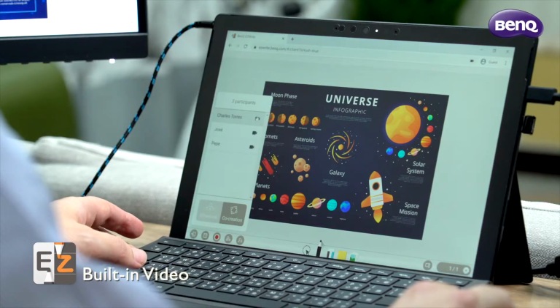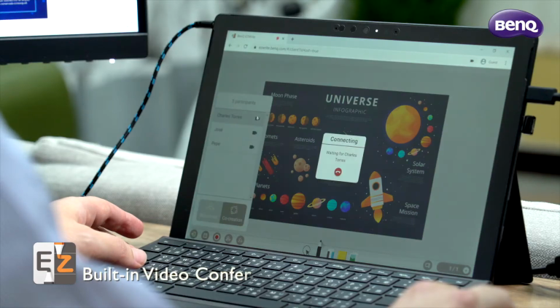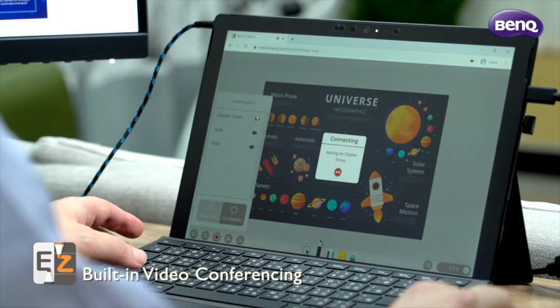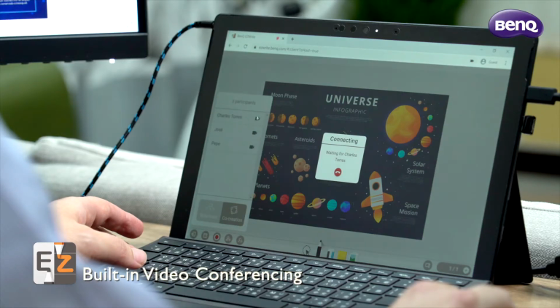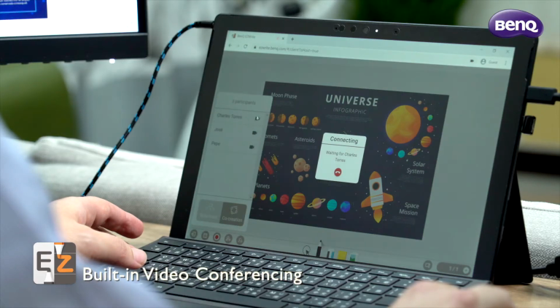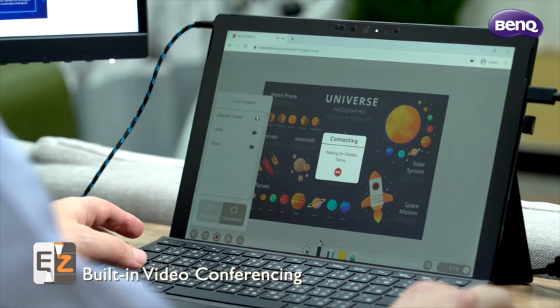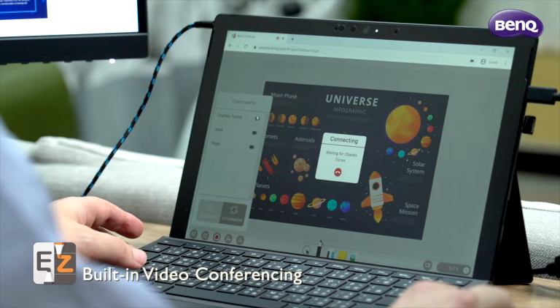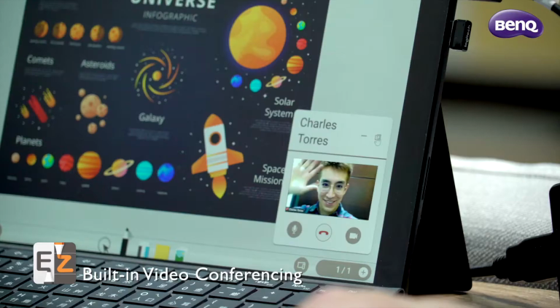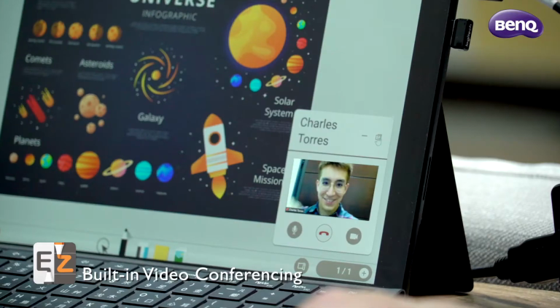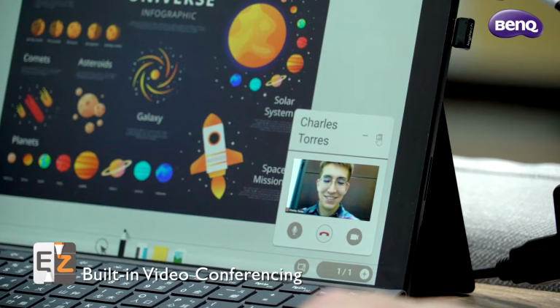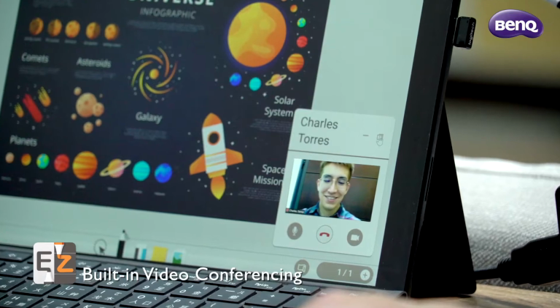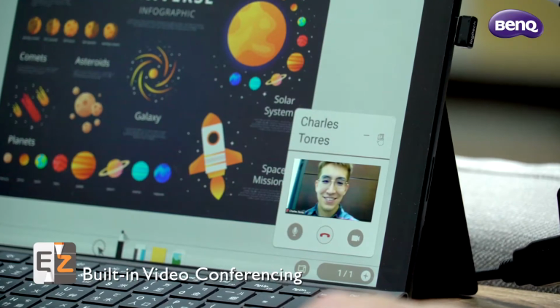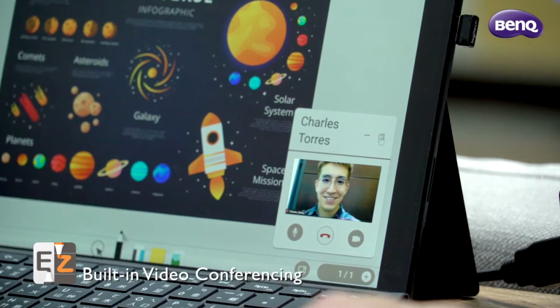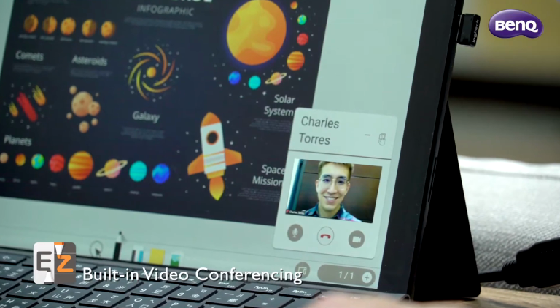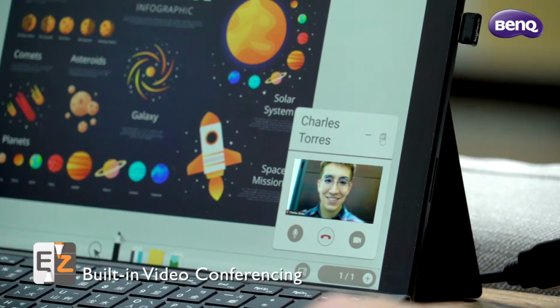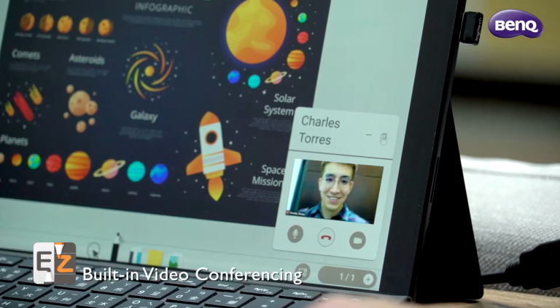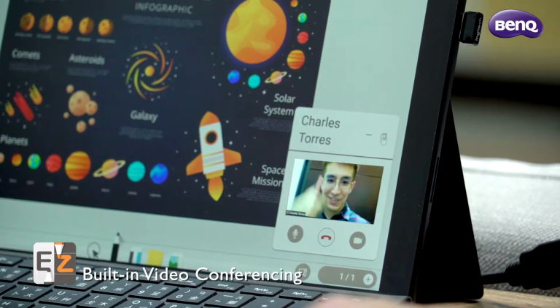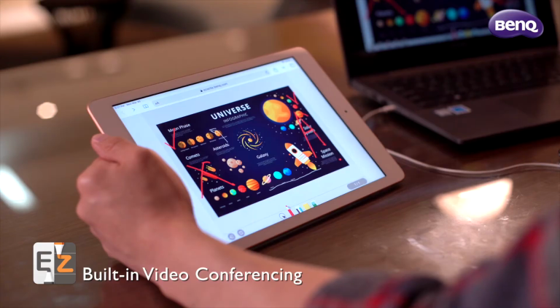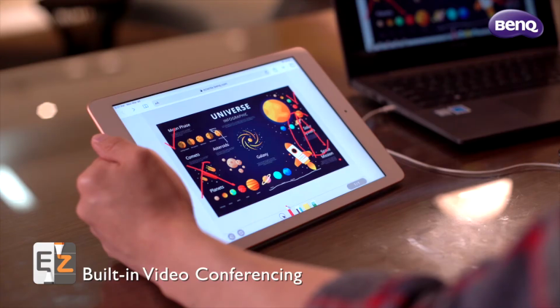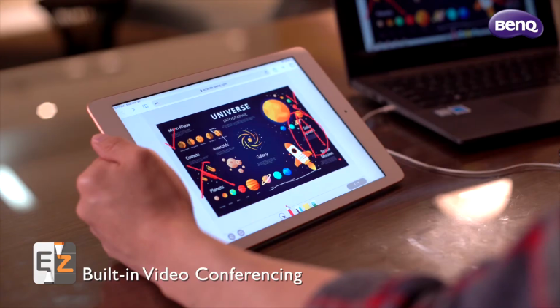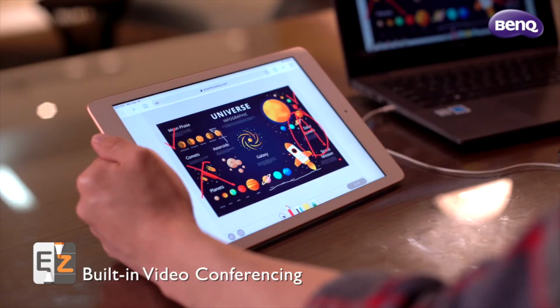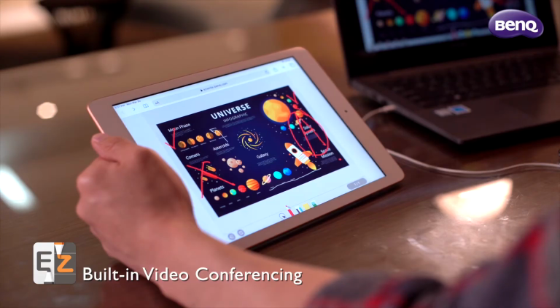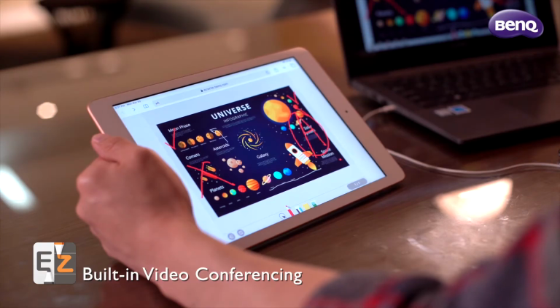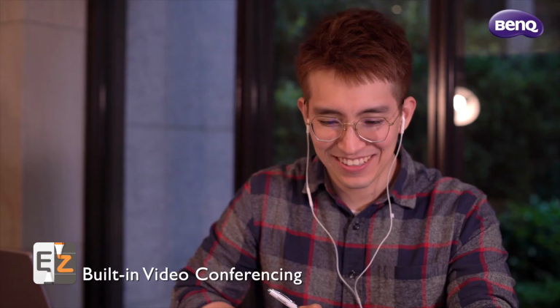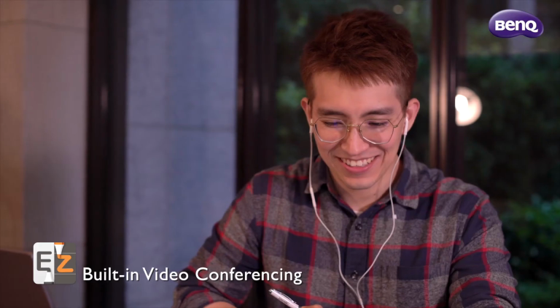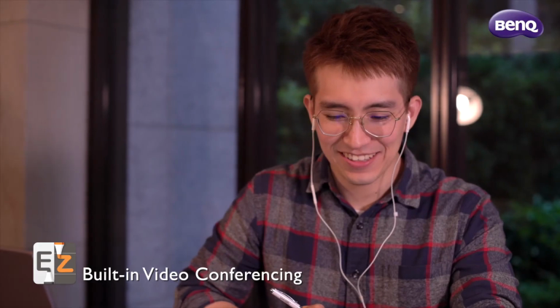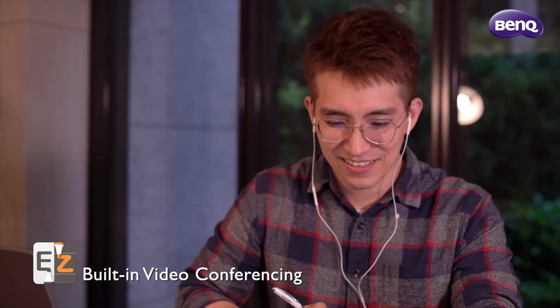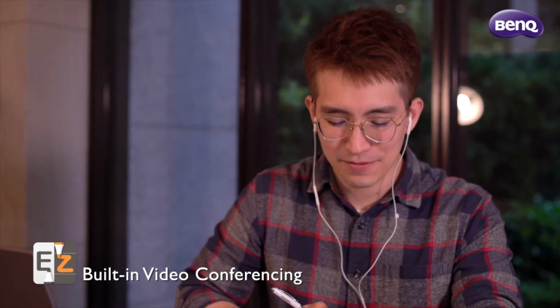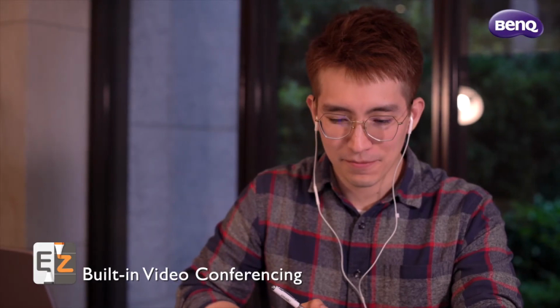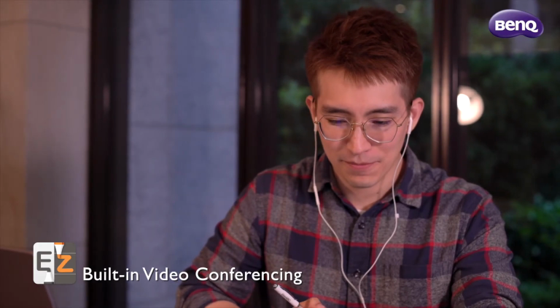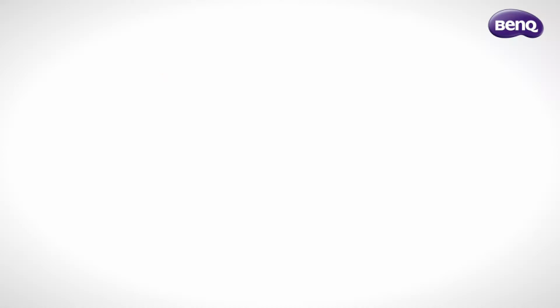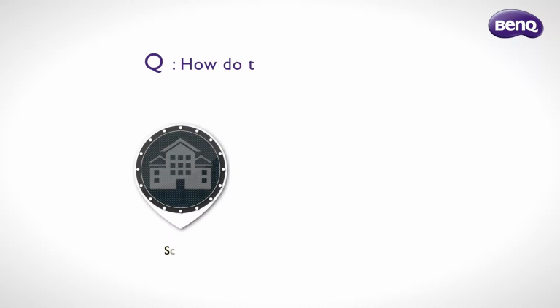Students can also use BenQ EasyWrite Live with its built-in video conferencing. It is perfect for after-school tutoring. Whiteboard and video conferencing features can be used together to discuss subjects more in-depth with students.